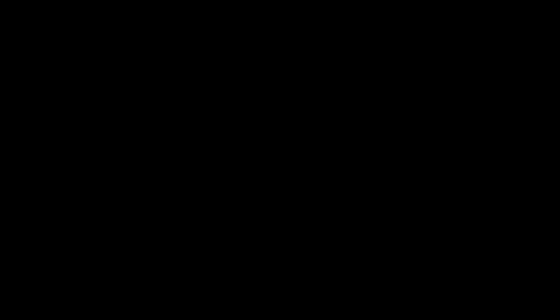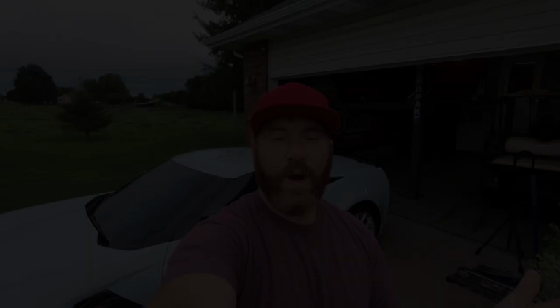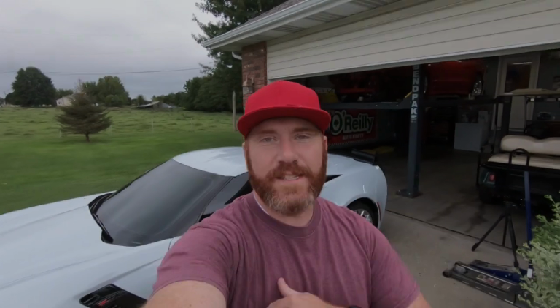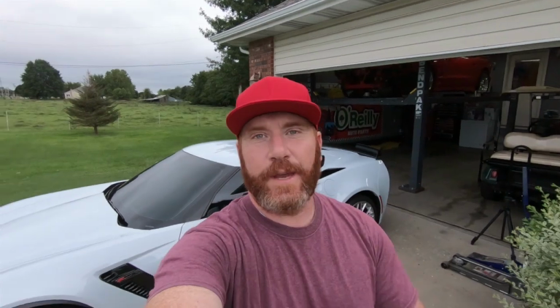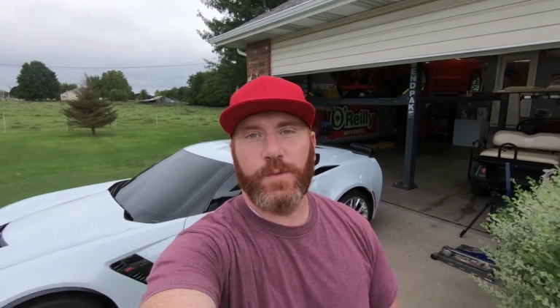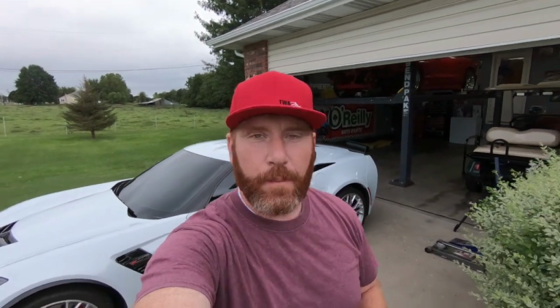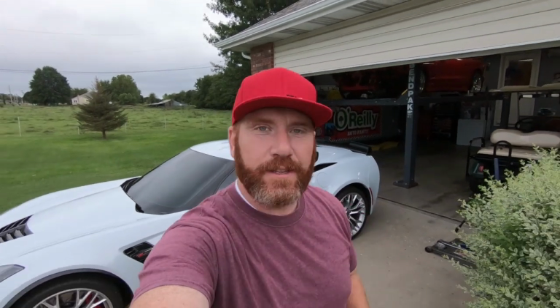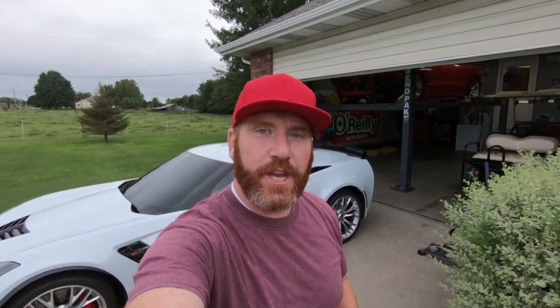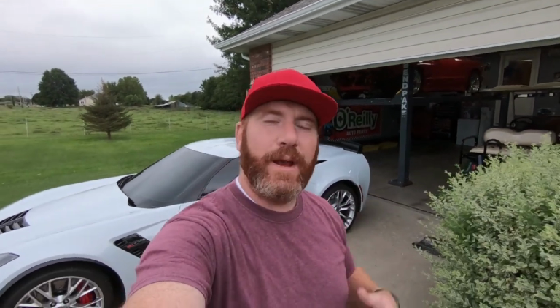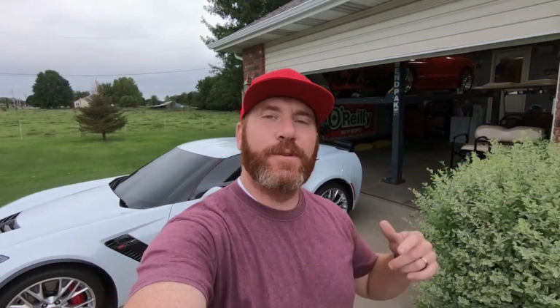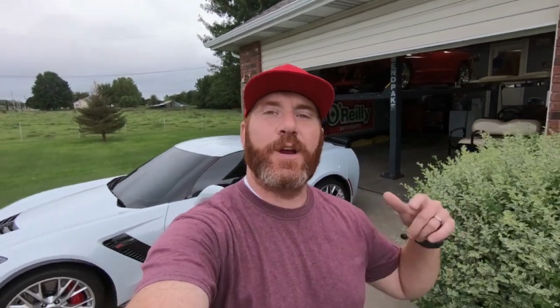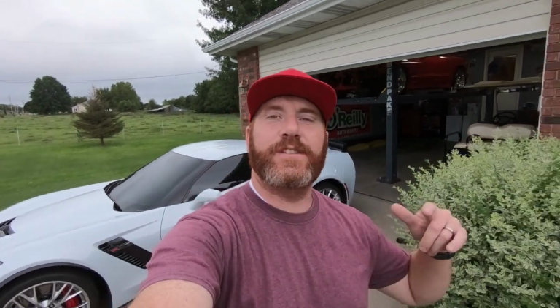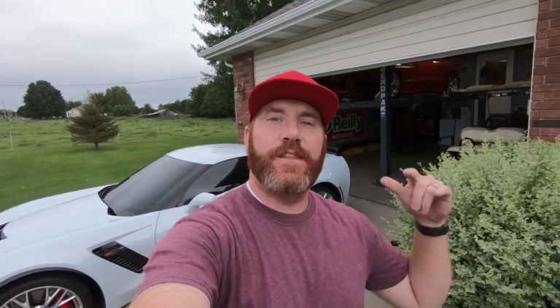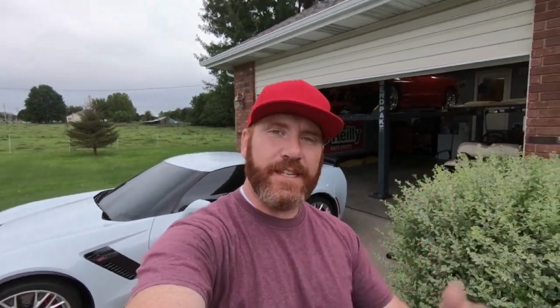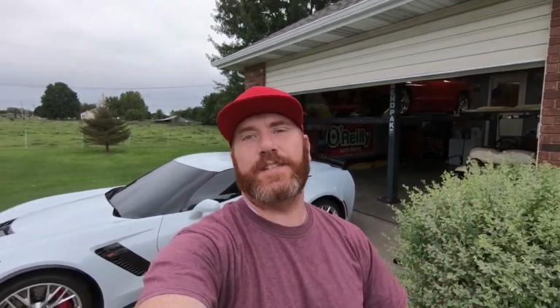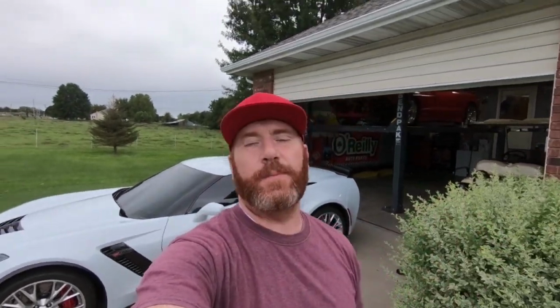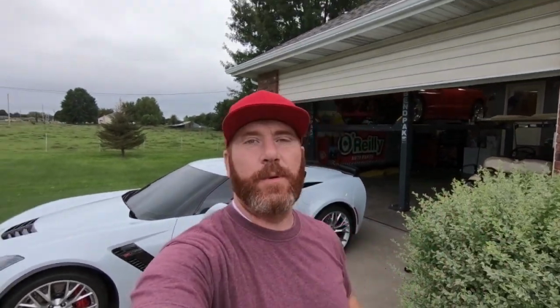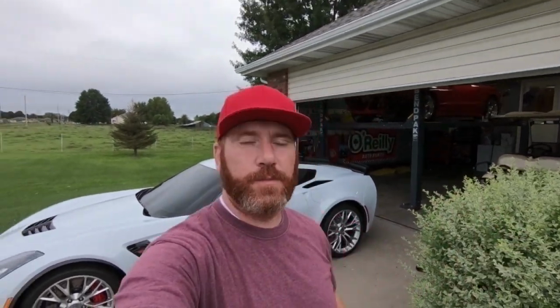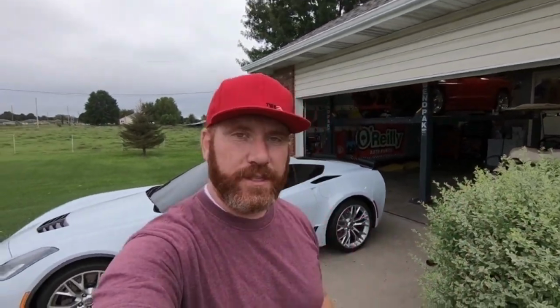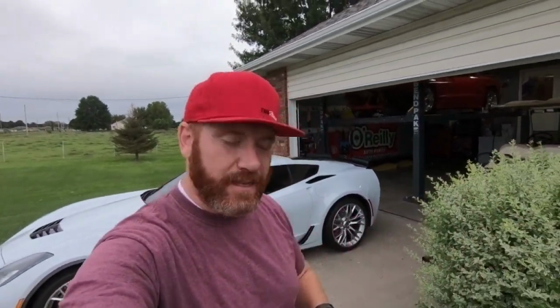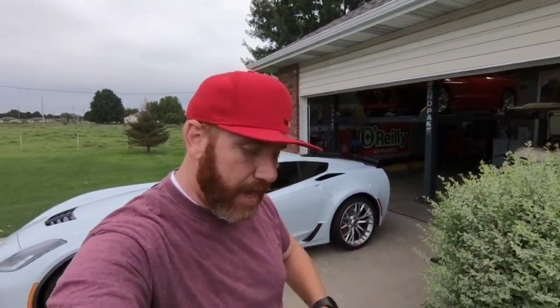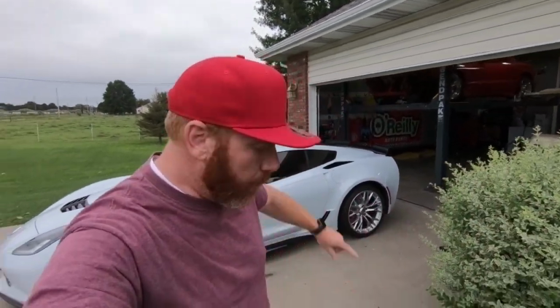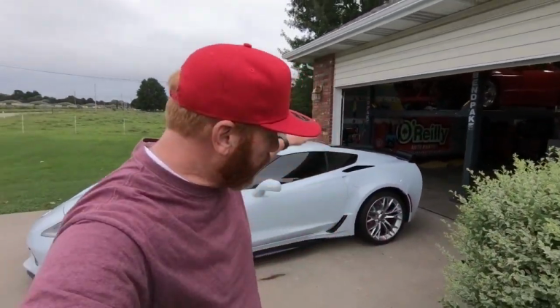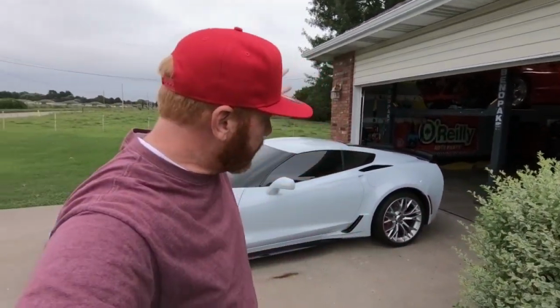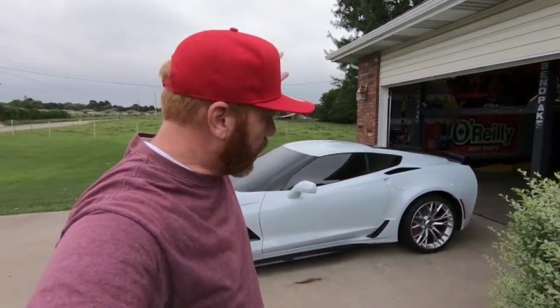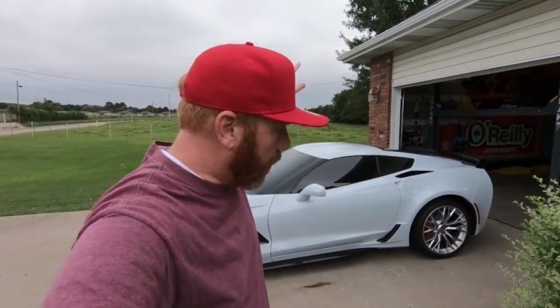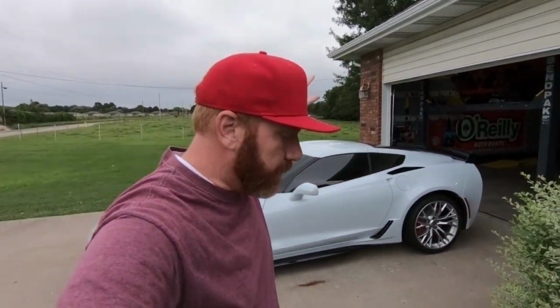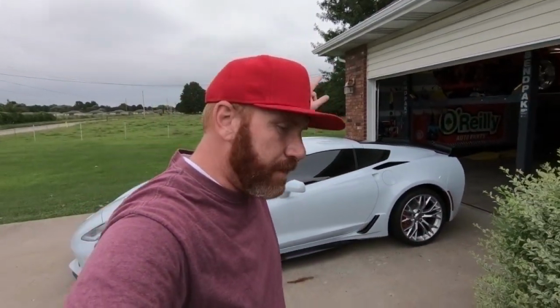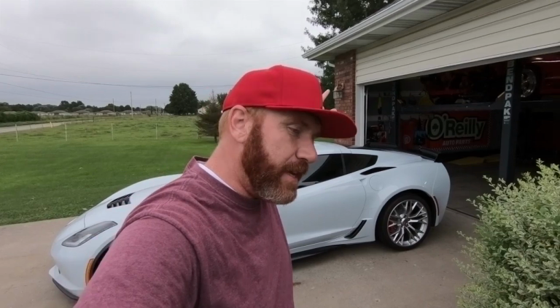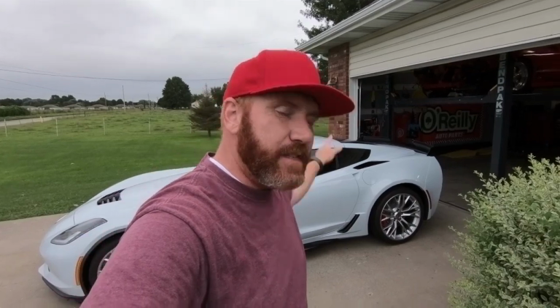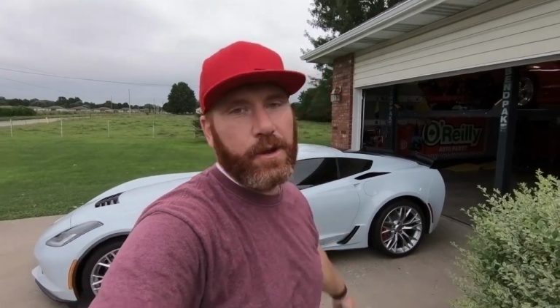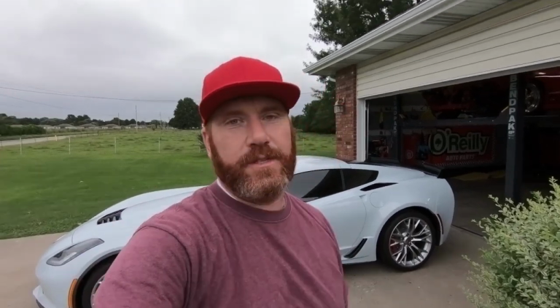What is up guys? Welcome back to the channel. My name is Travis. This is TWA Motorsports and today we're going to work on the Z06.